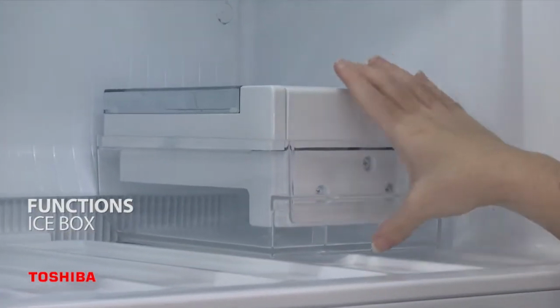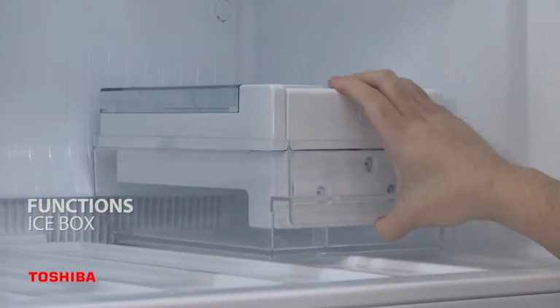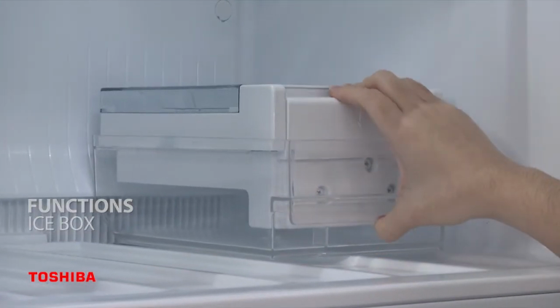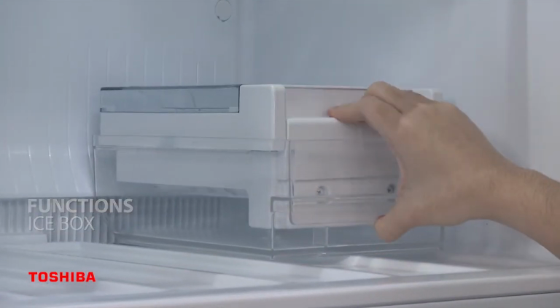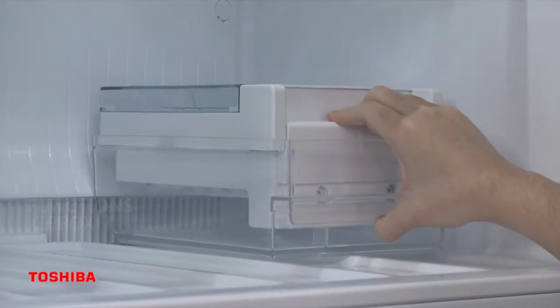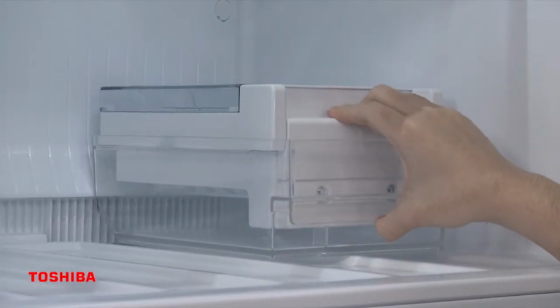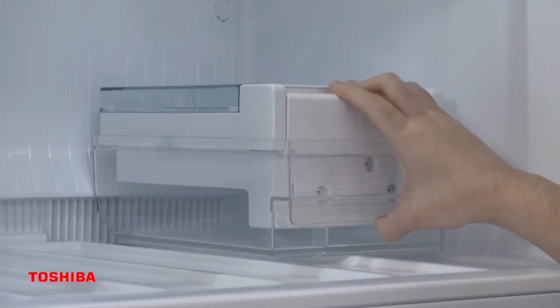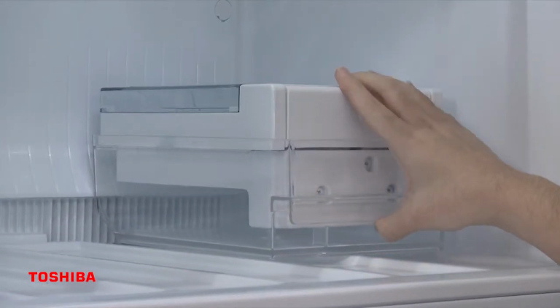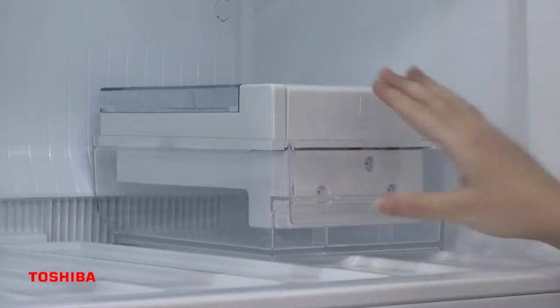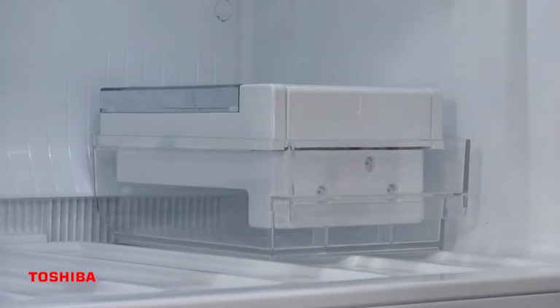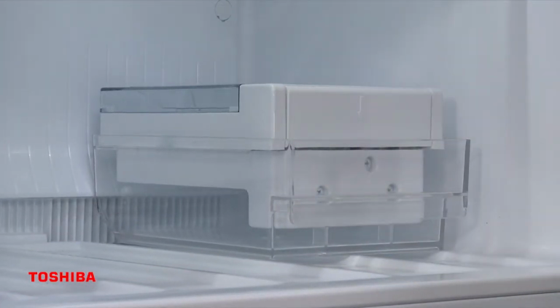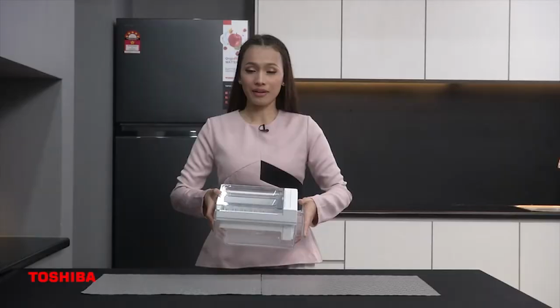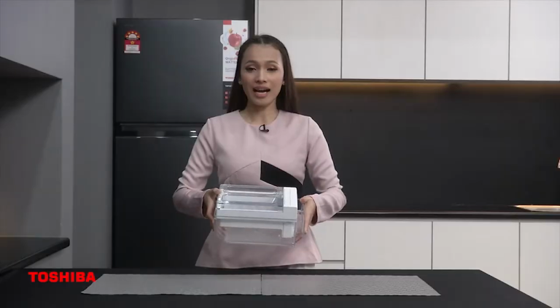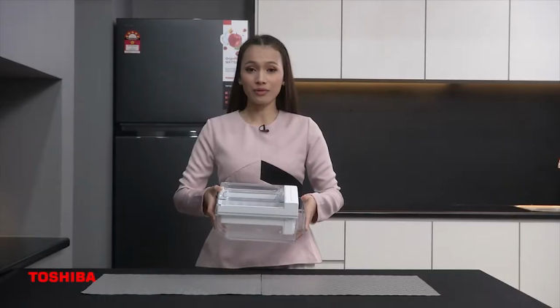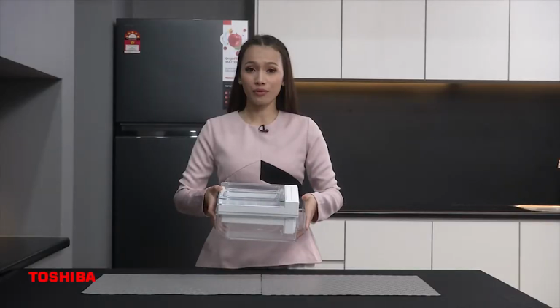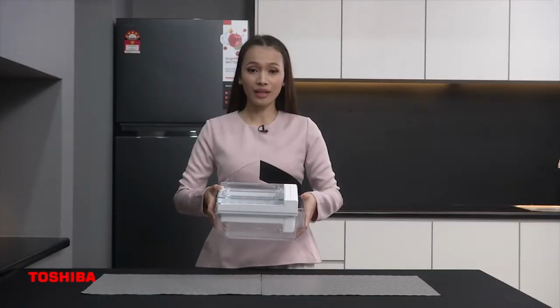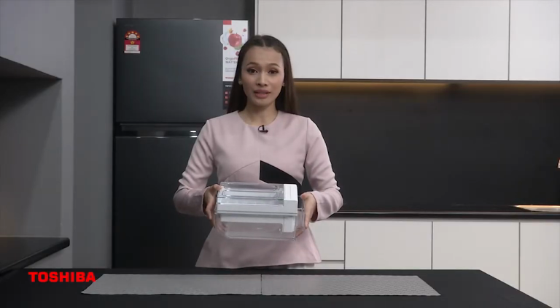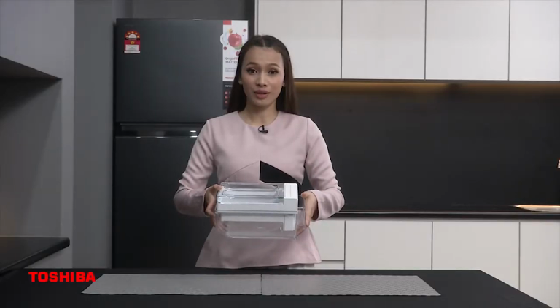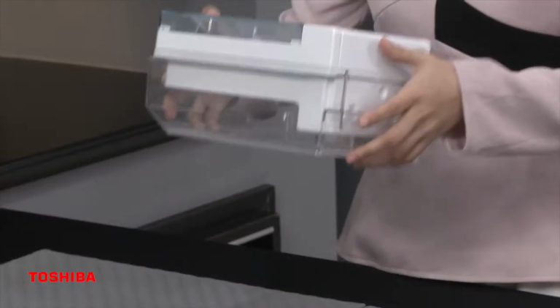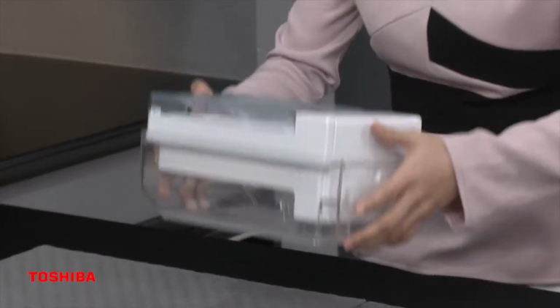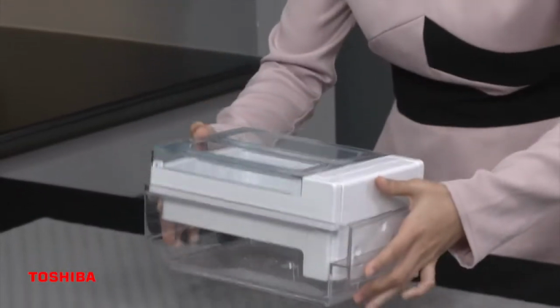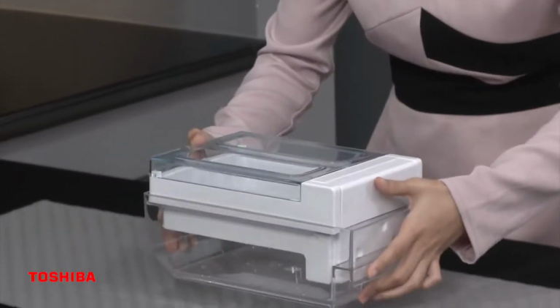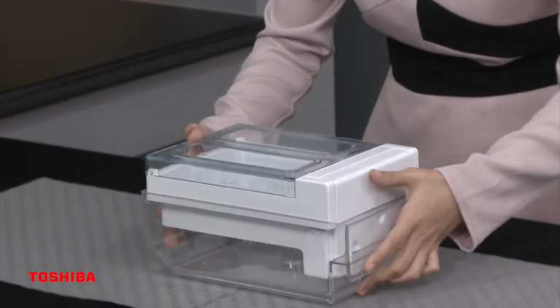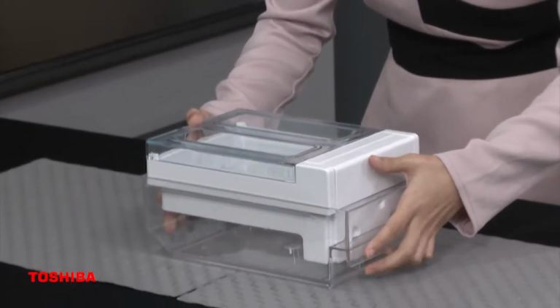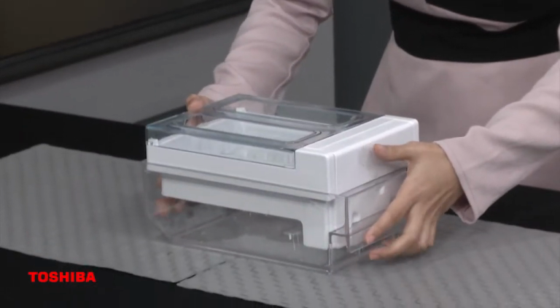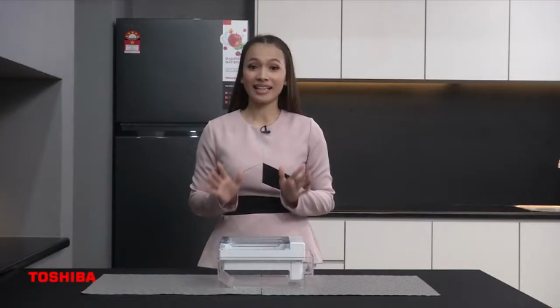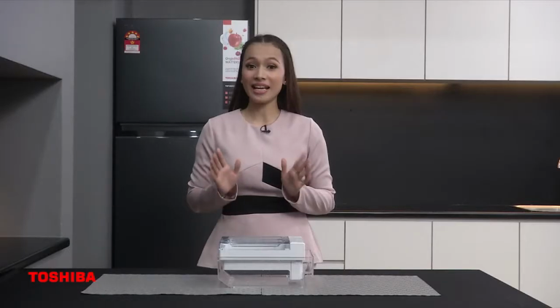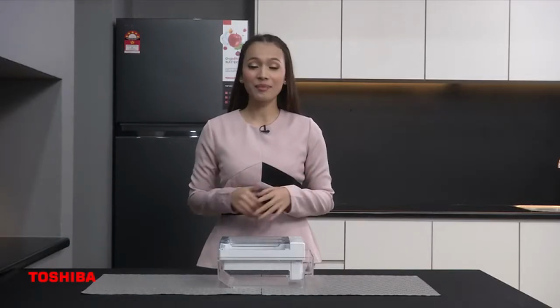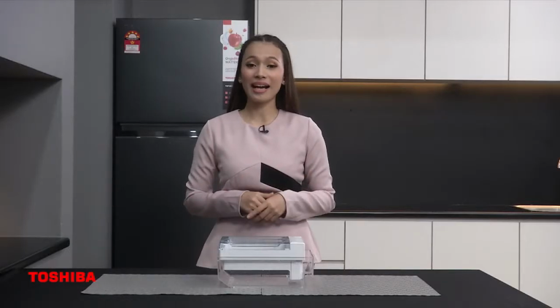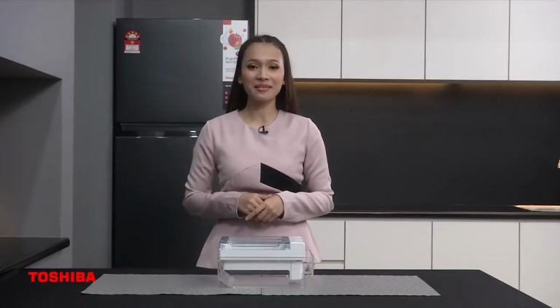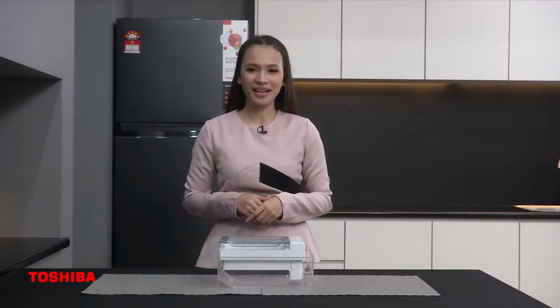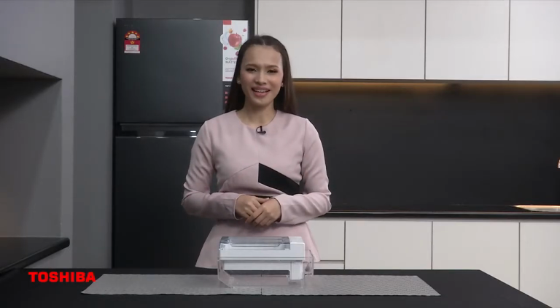This is my favourite ice box — with just one press, the ice falls into the container. I can enjoy my ice Milo now!